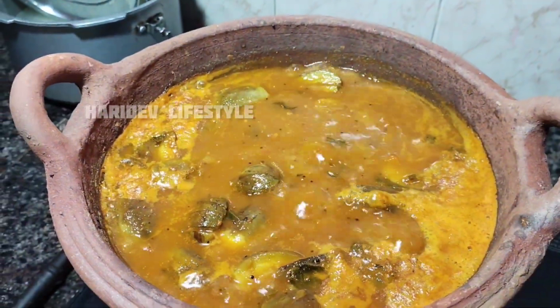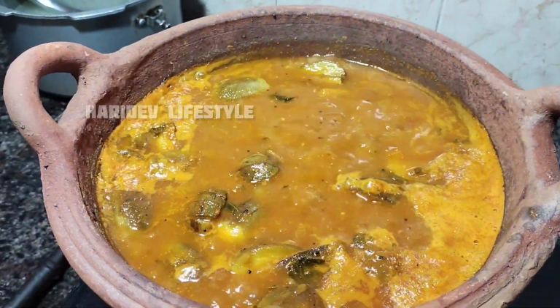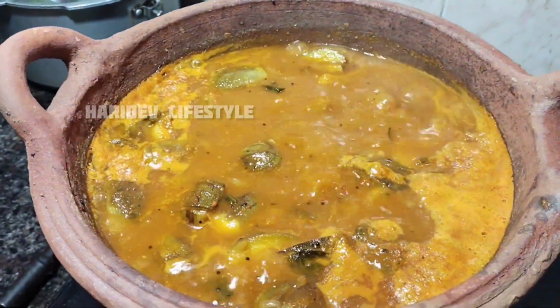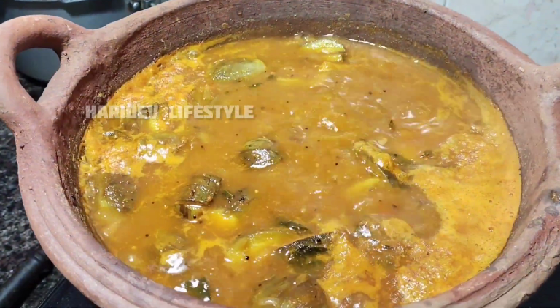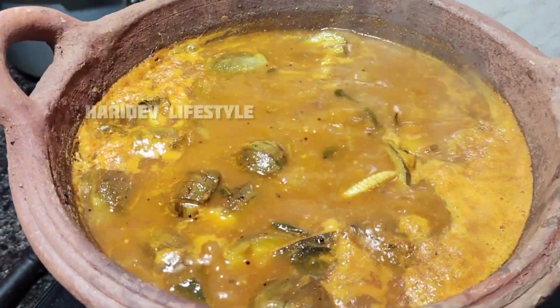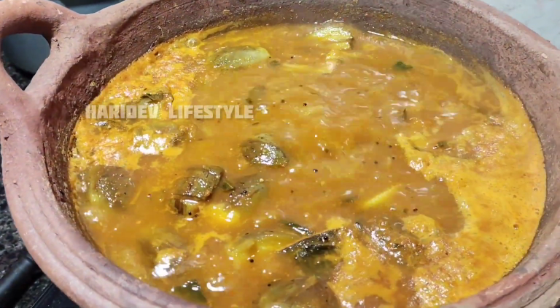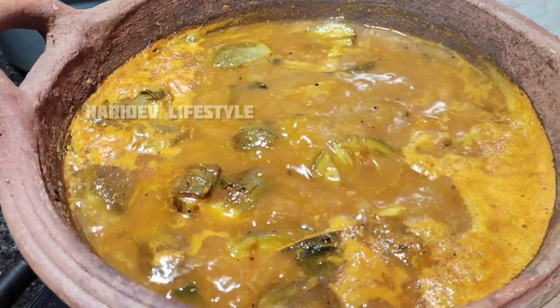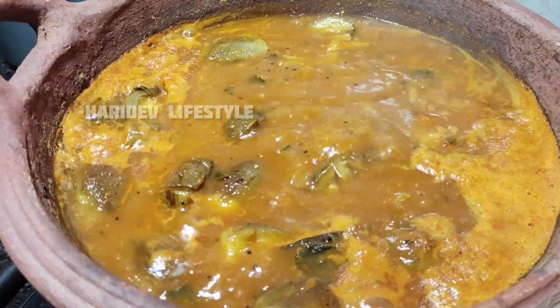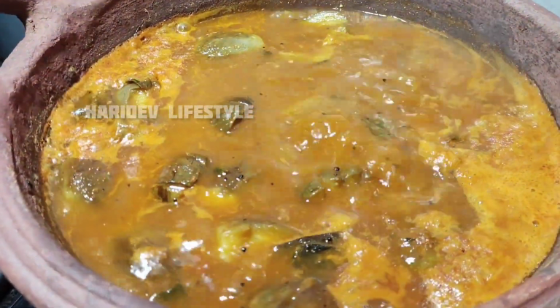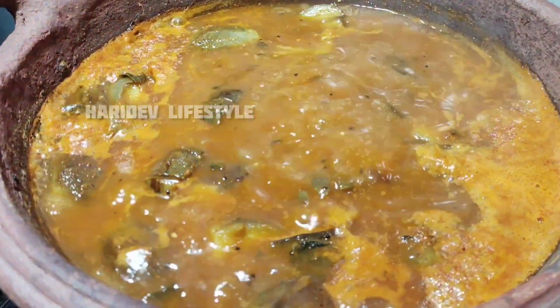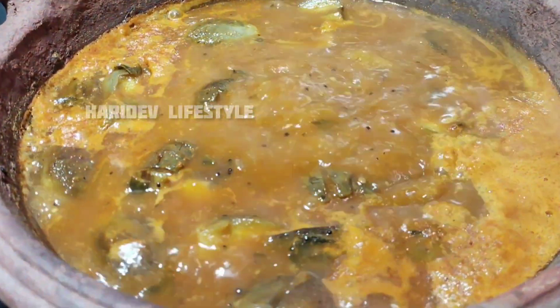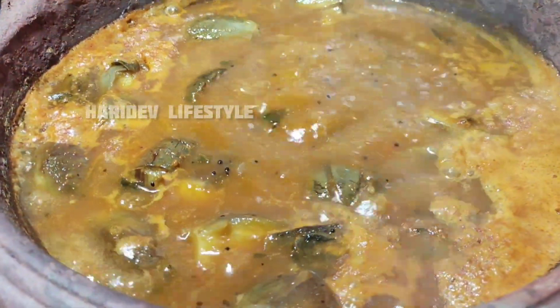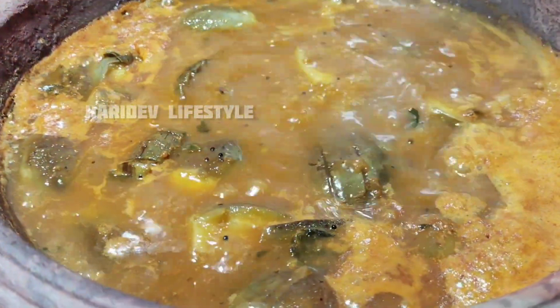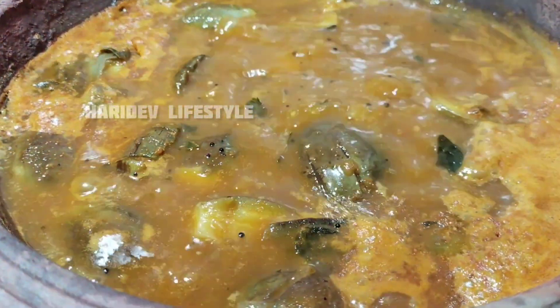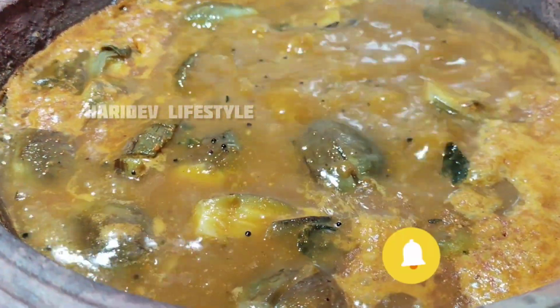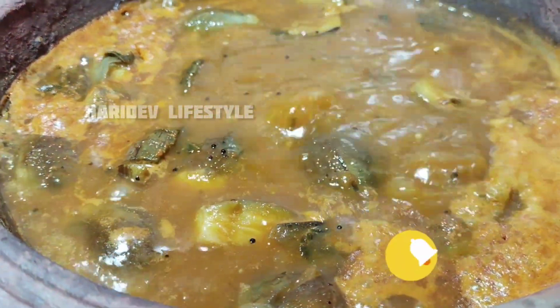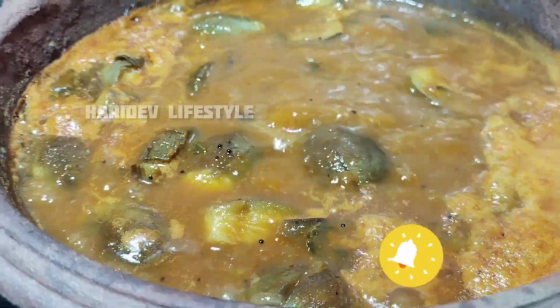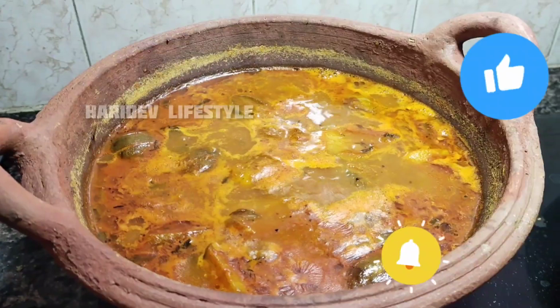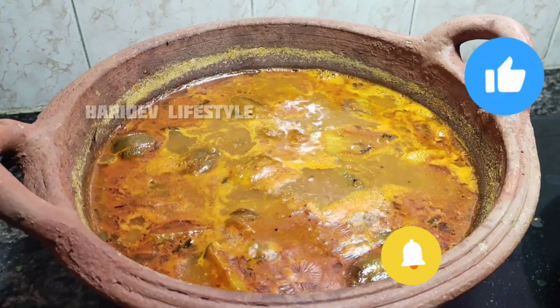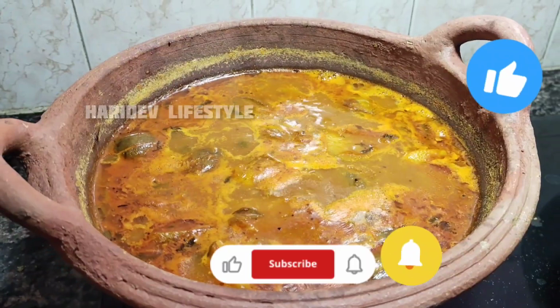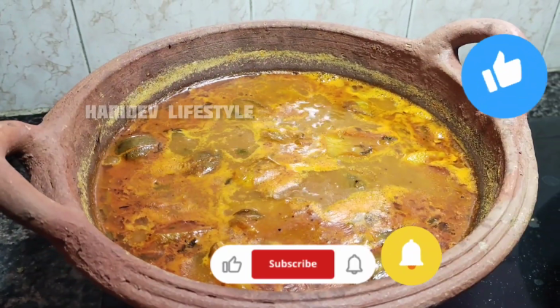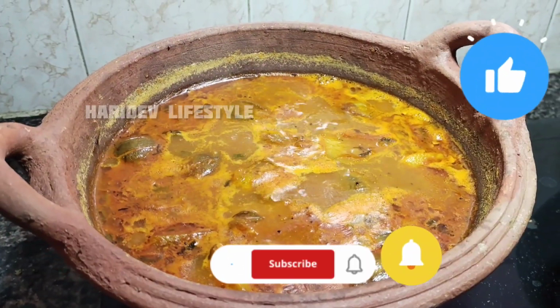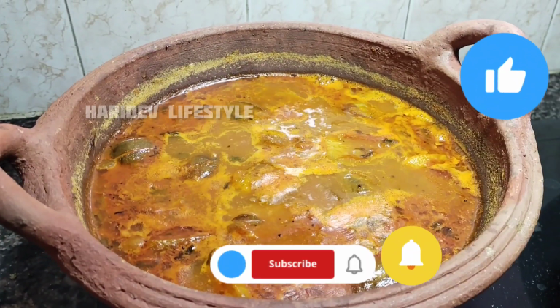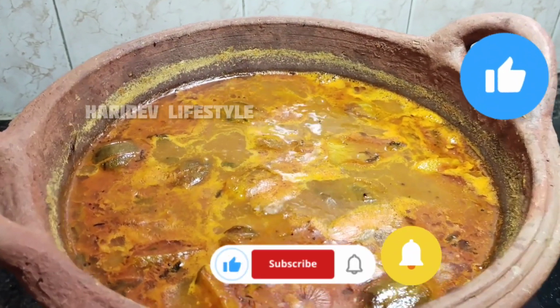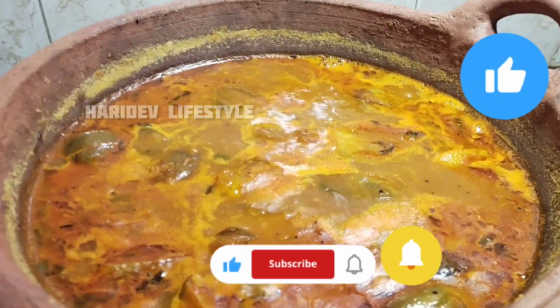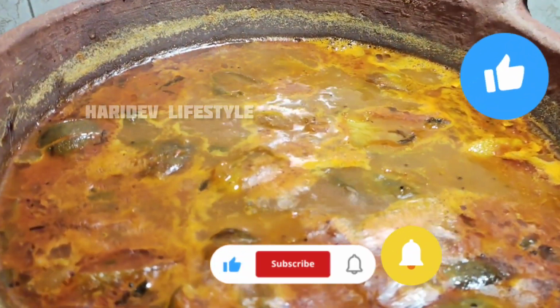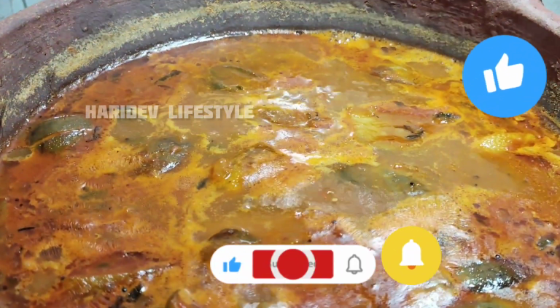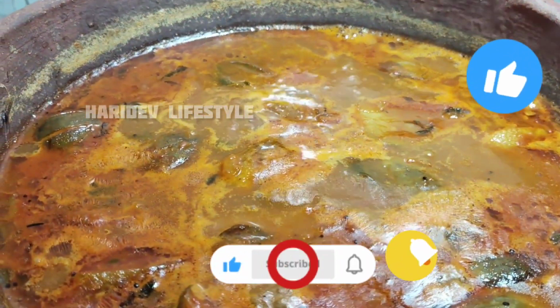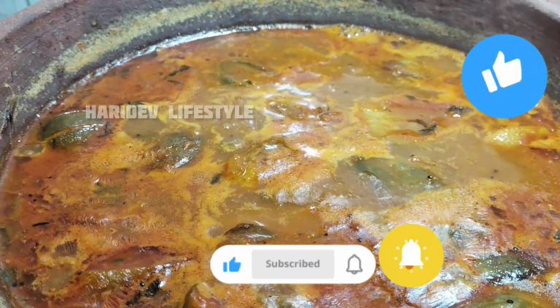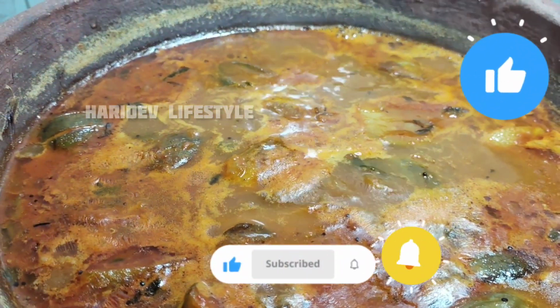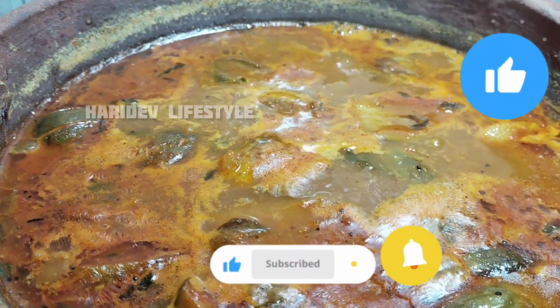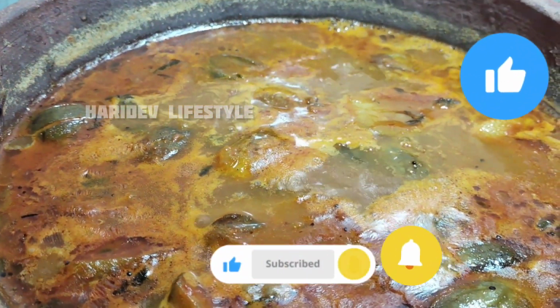Let's get started in a few minutes, we are ready. This soup is ready. This soup is so good.